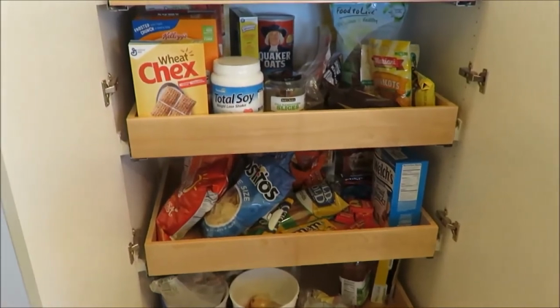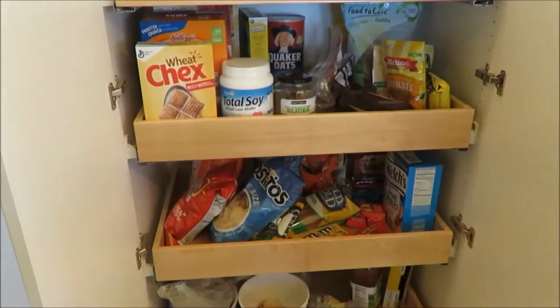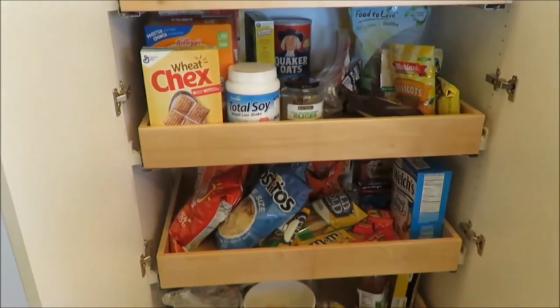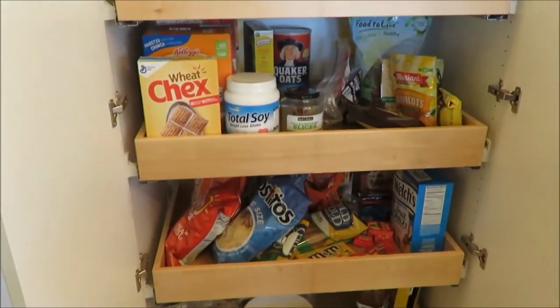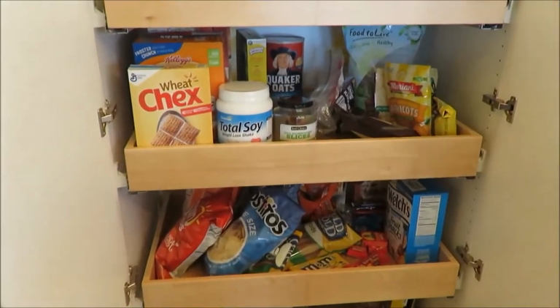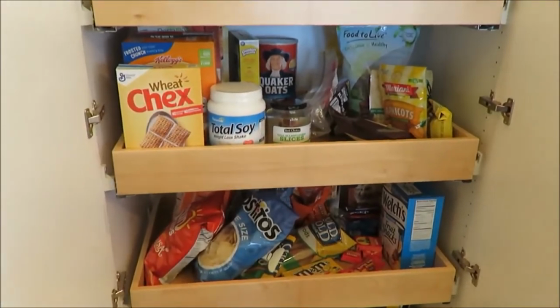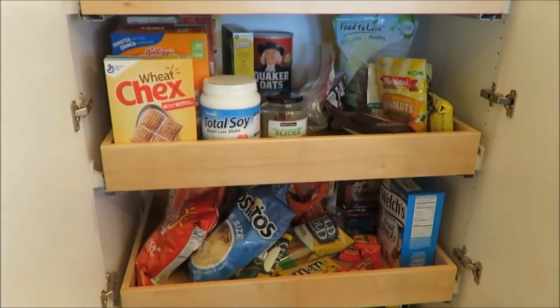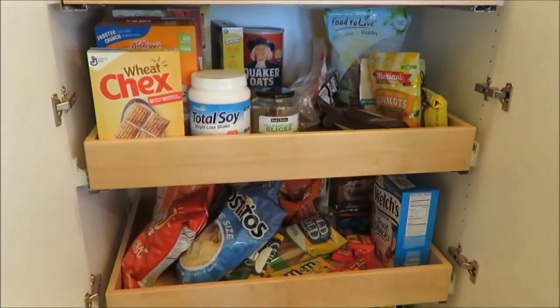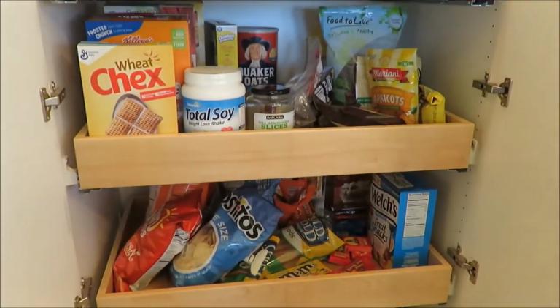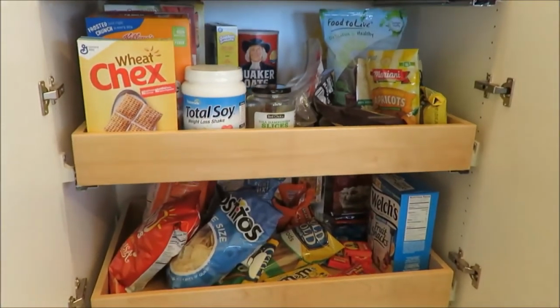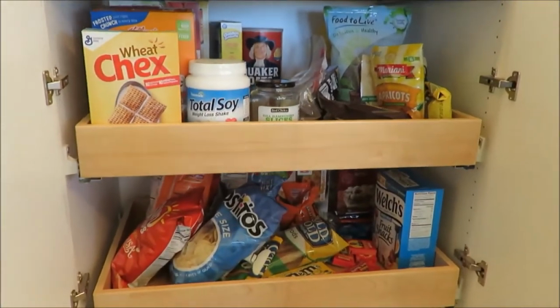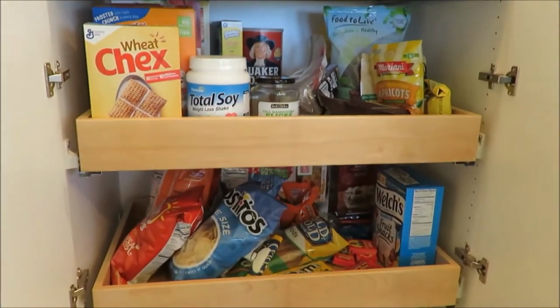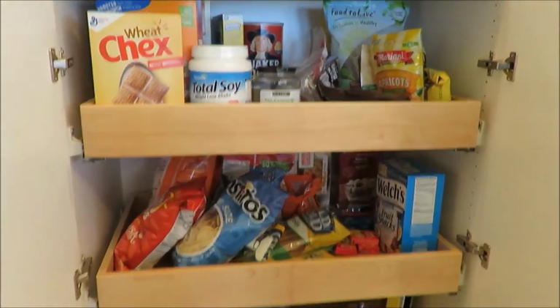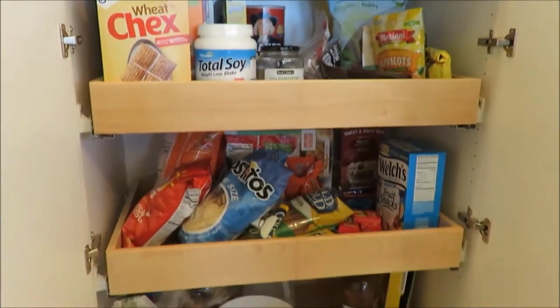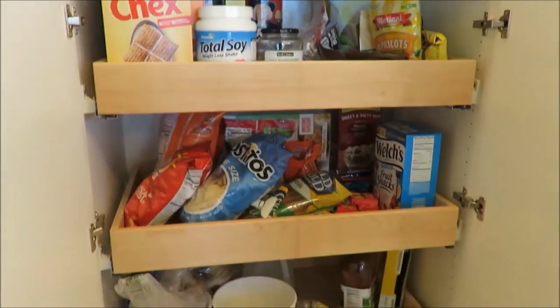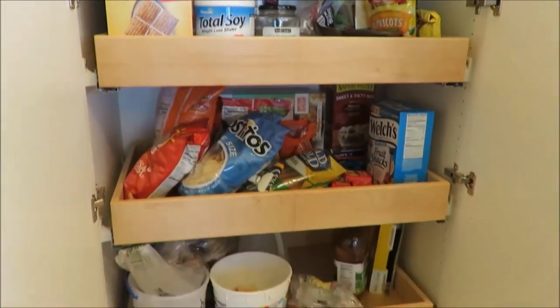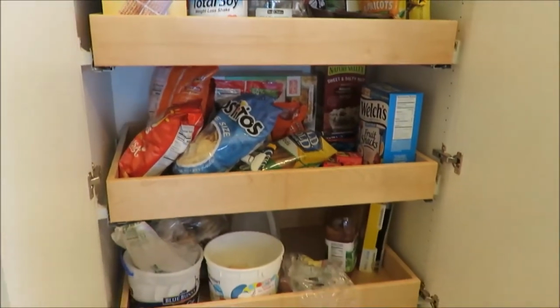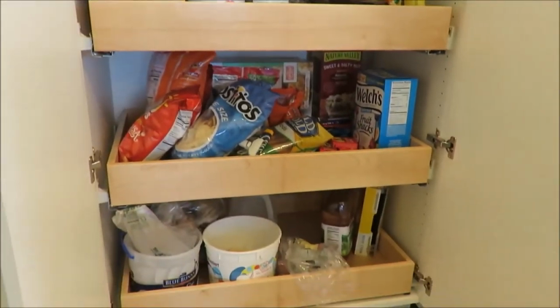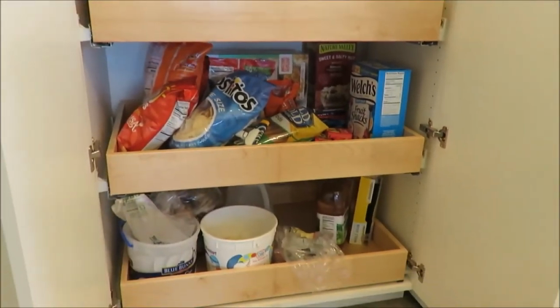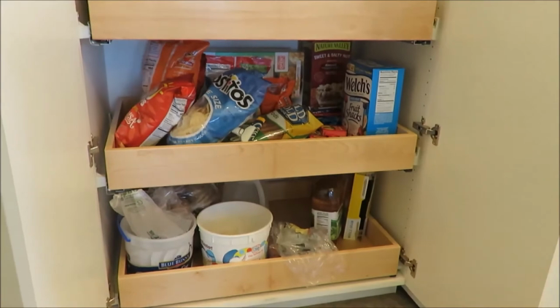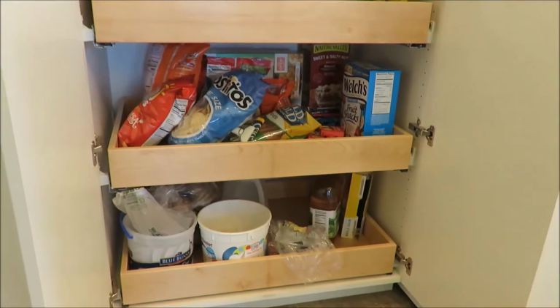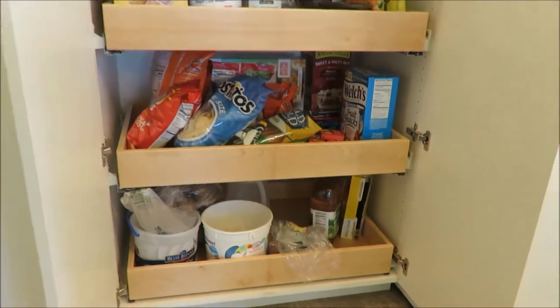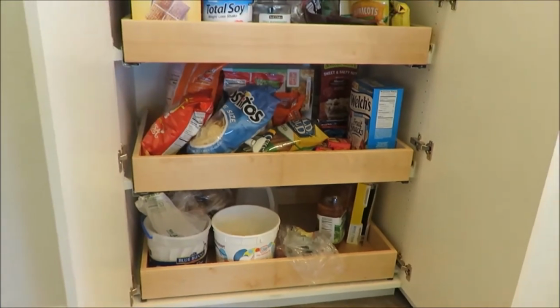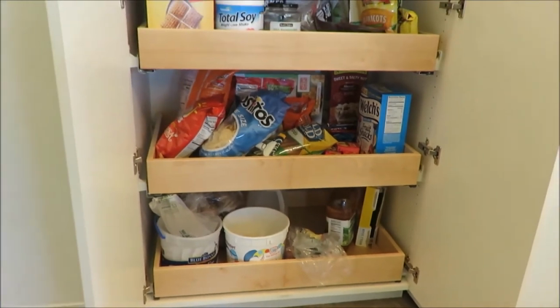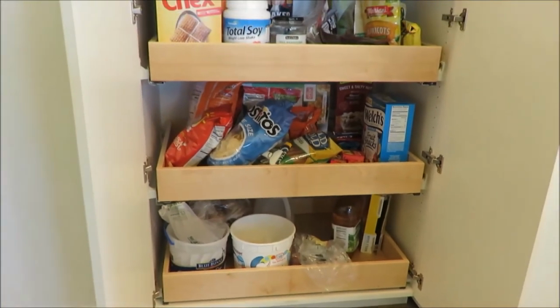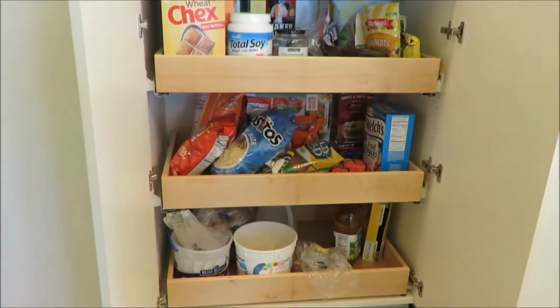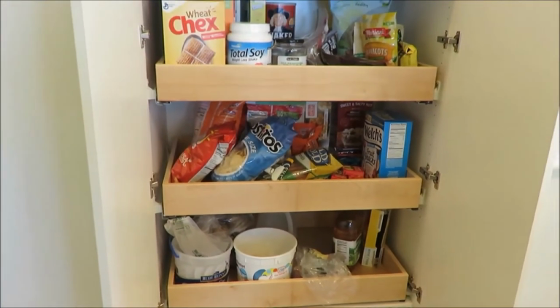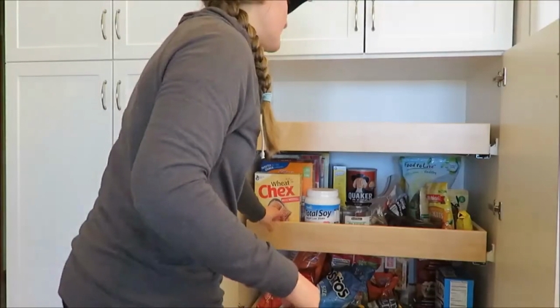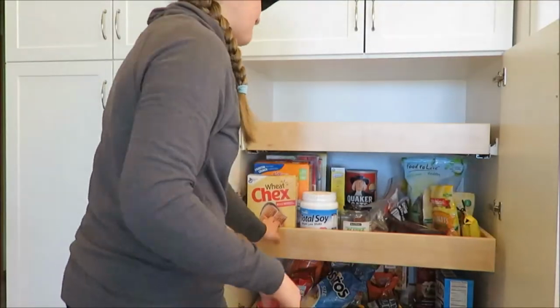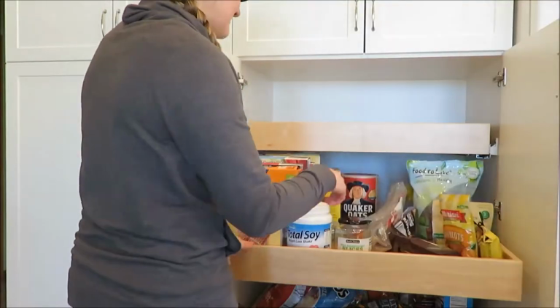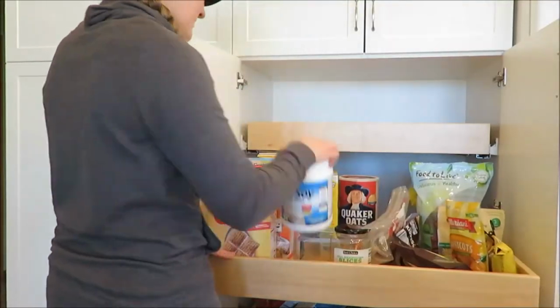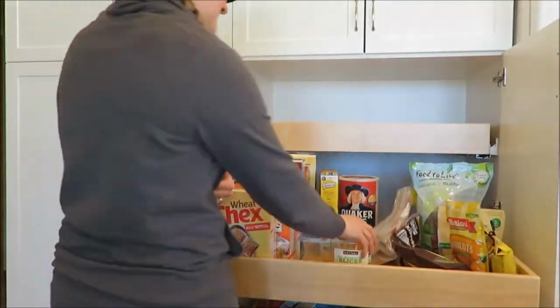Here's what it looks like before — as you can see, just kind of all thrown in there and strewn about, but we're gonna see how we can rearrange it.